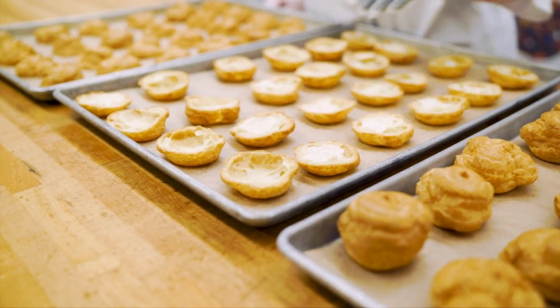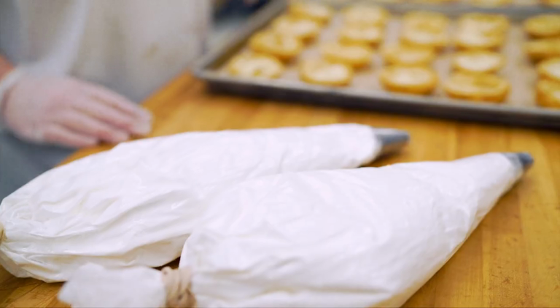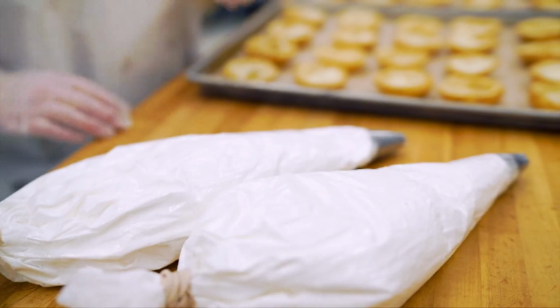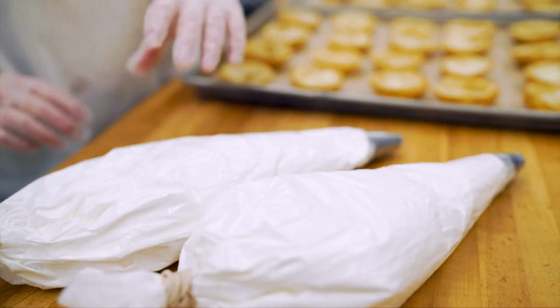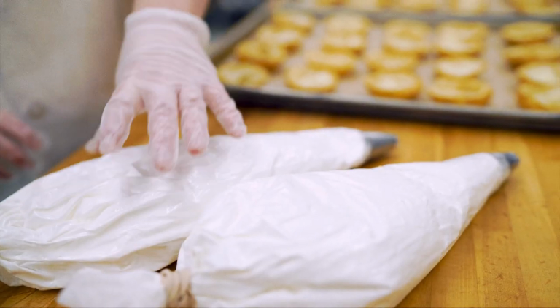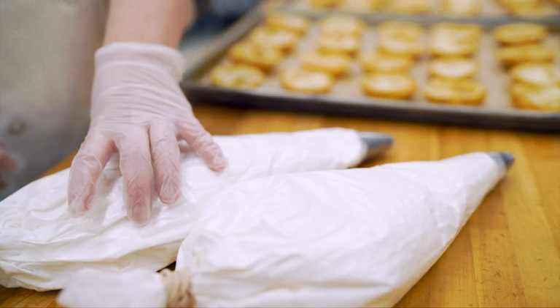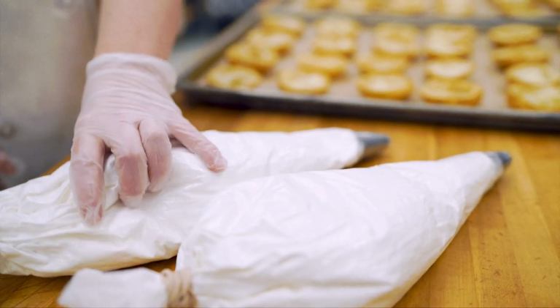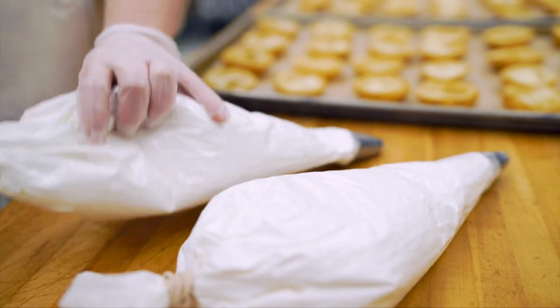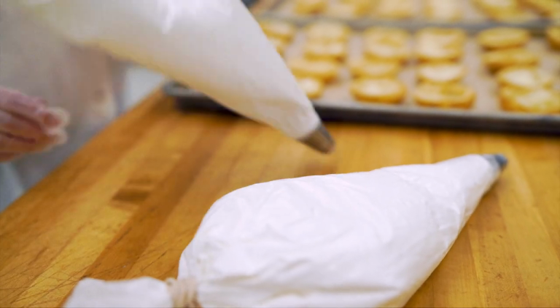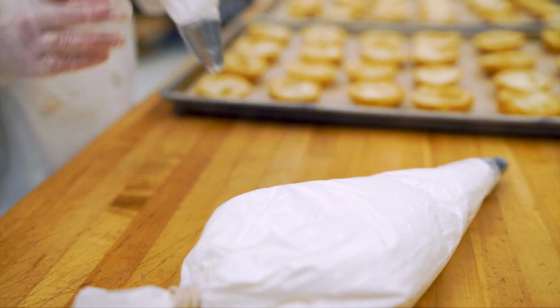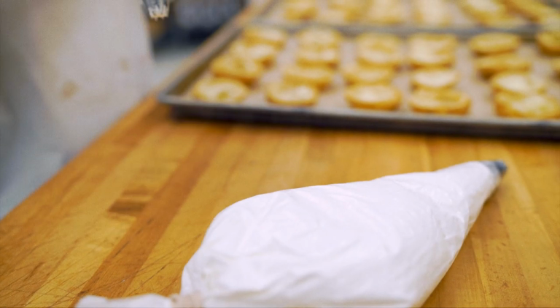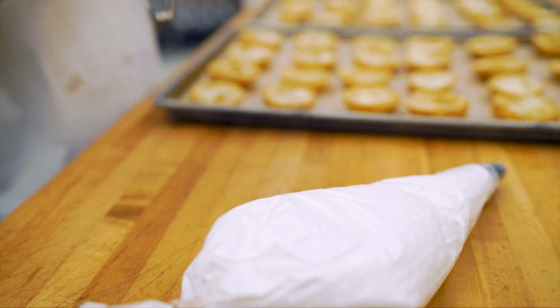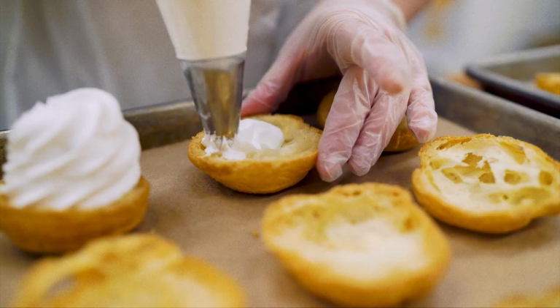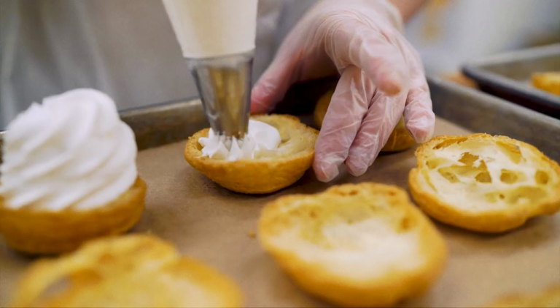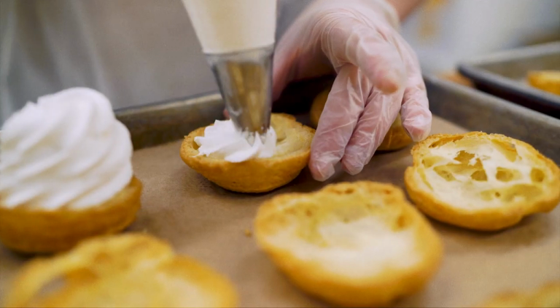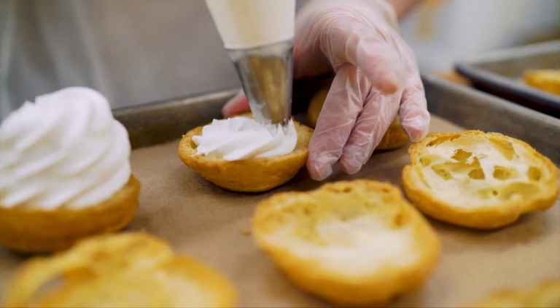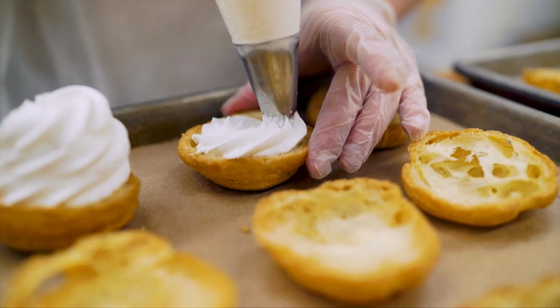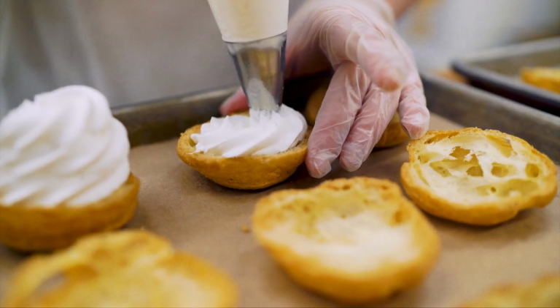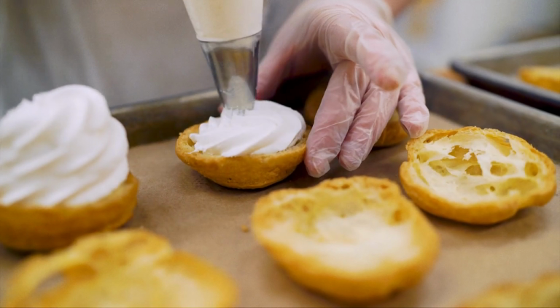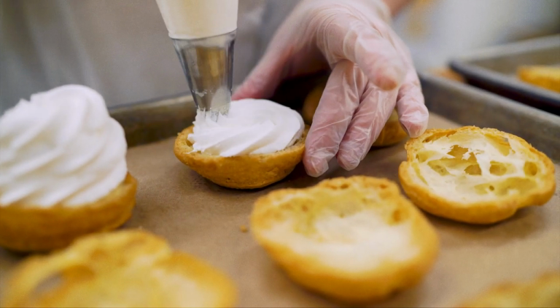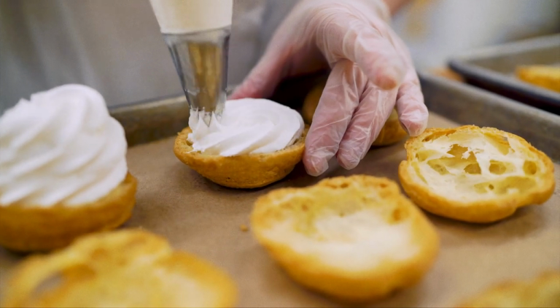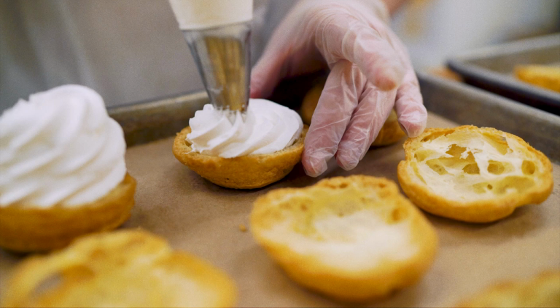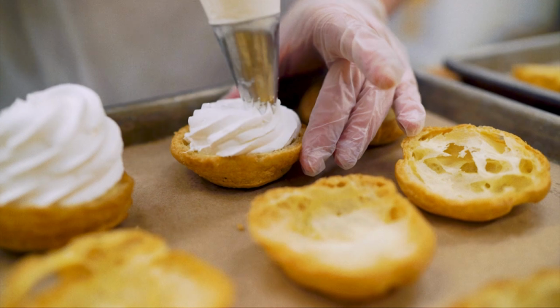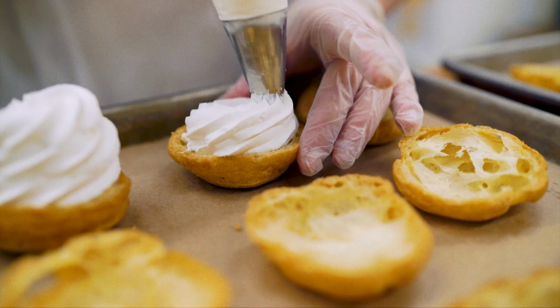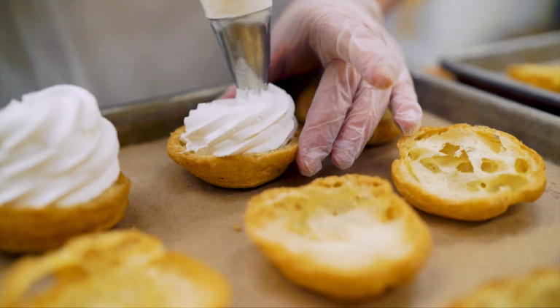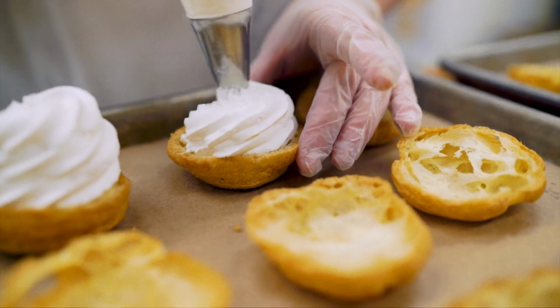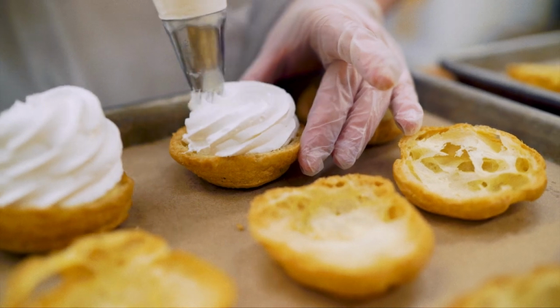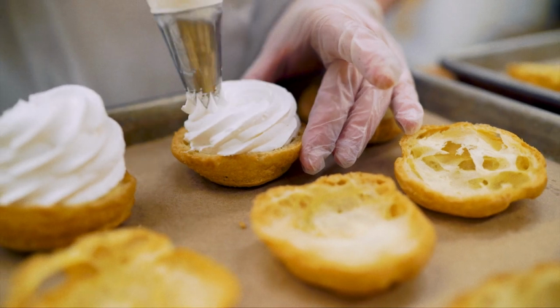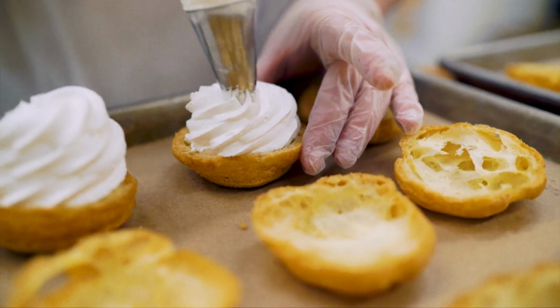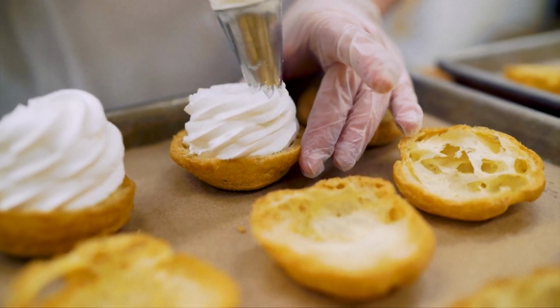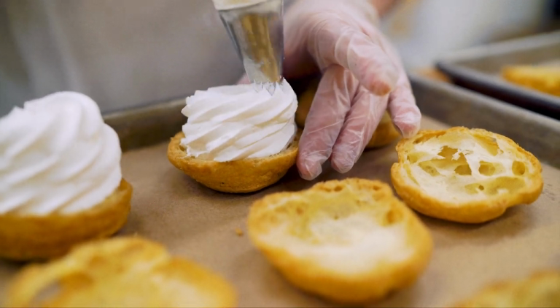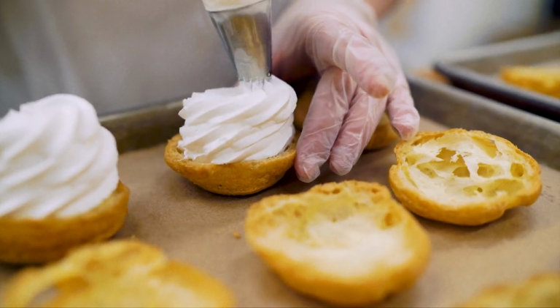Use a large star tip to pipe a bright white whipped rosette onto the base of each cream puff.